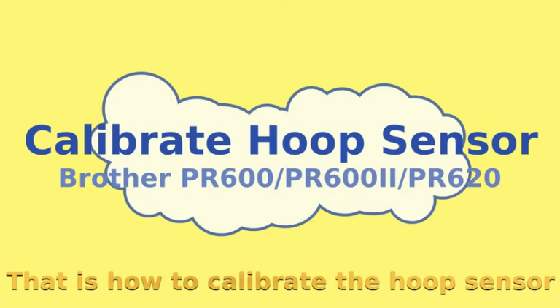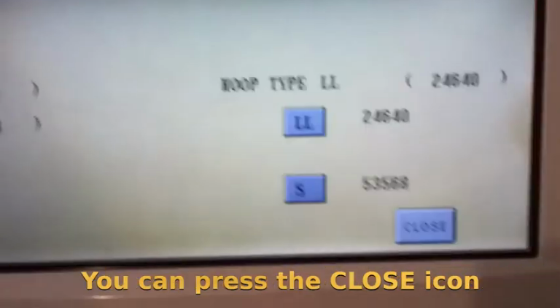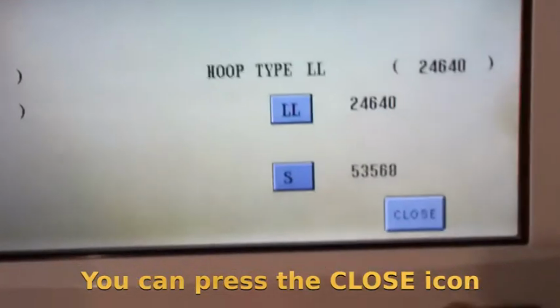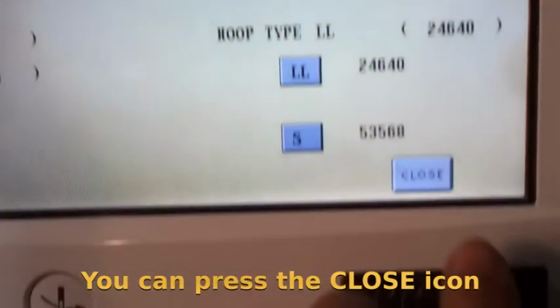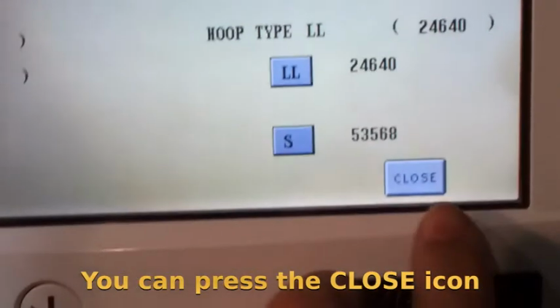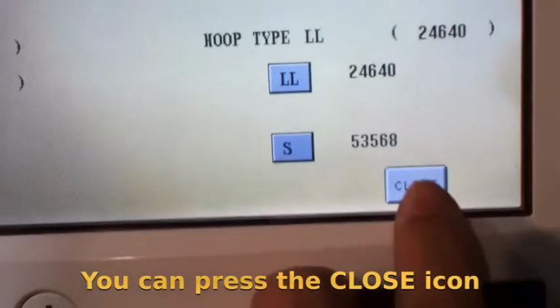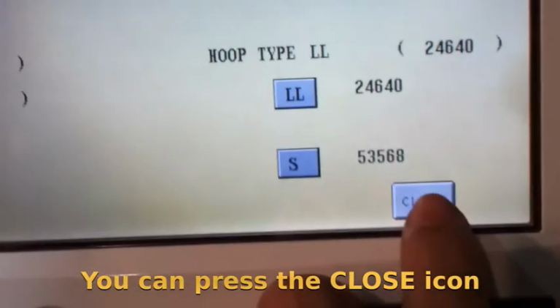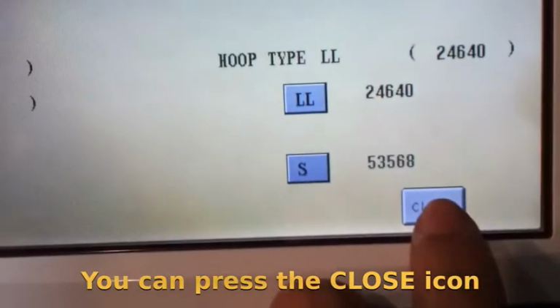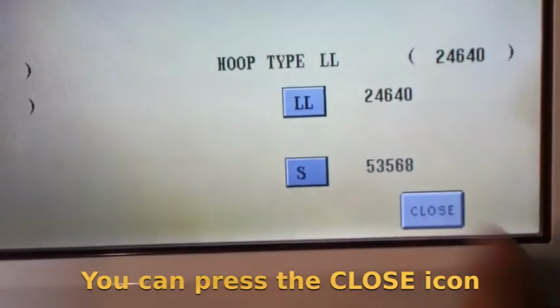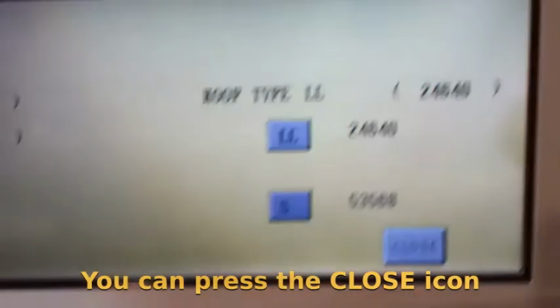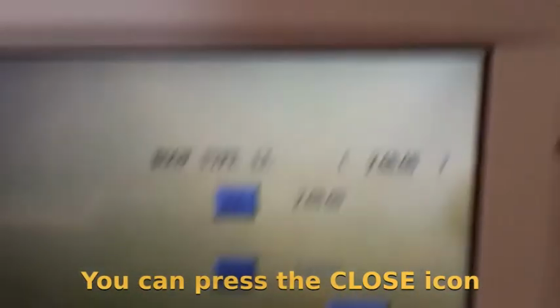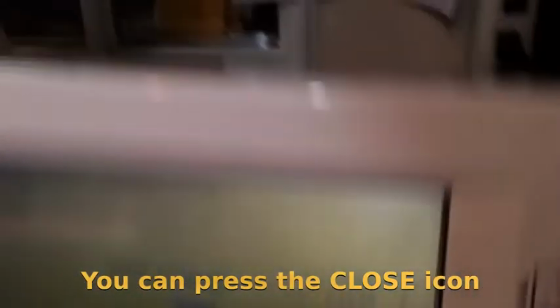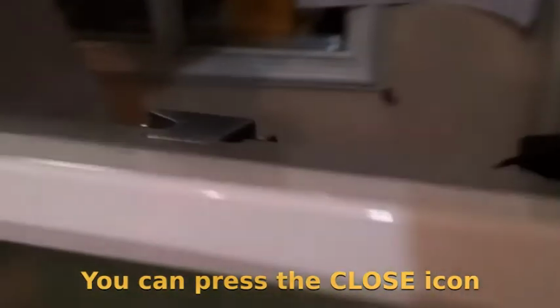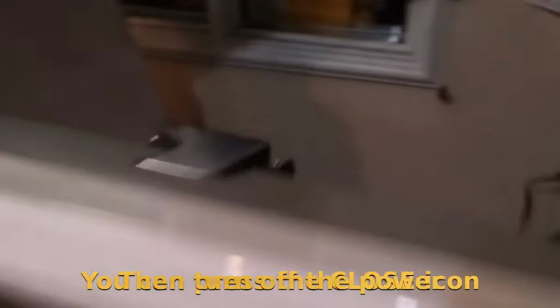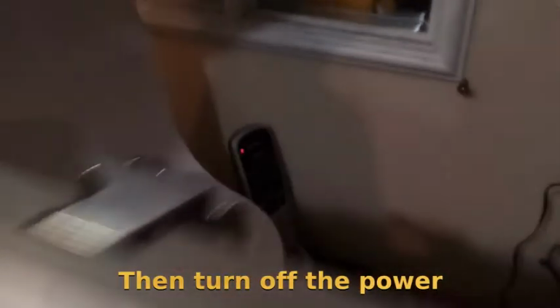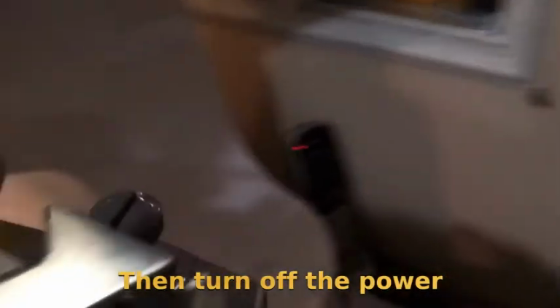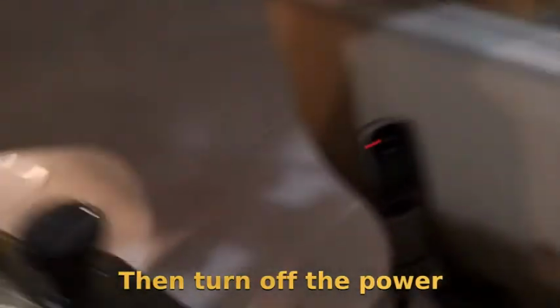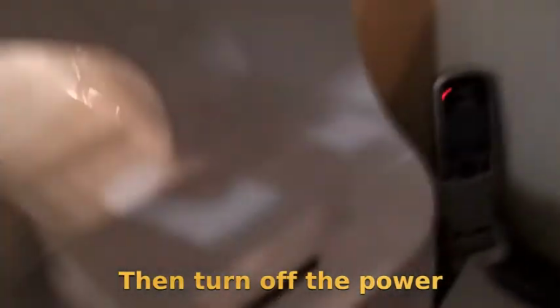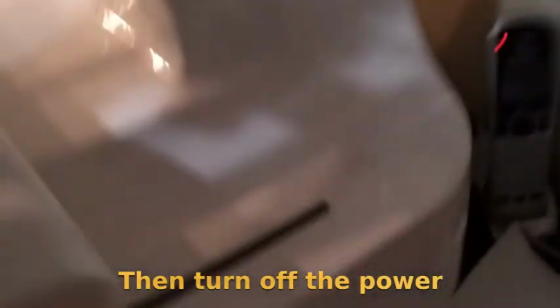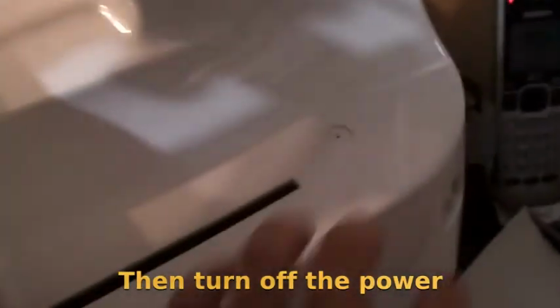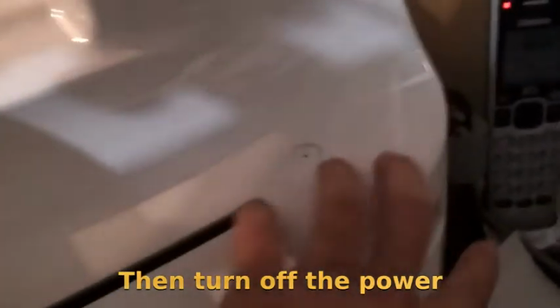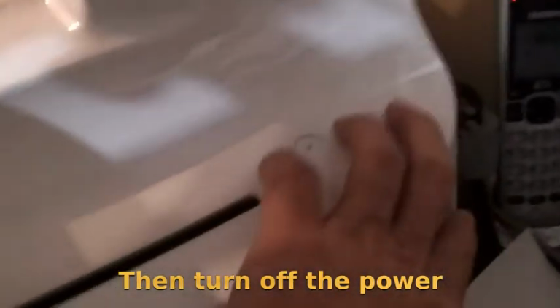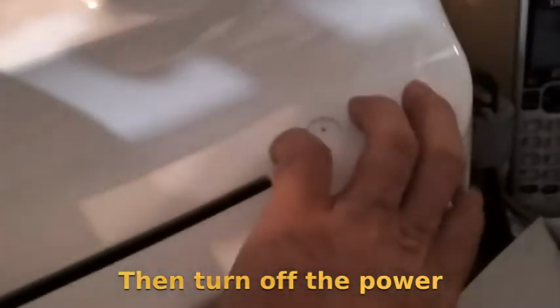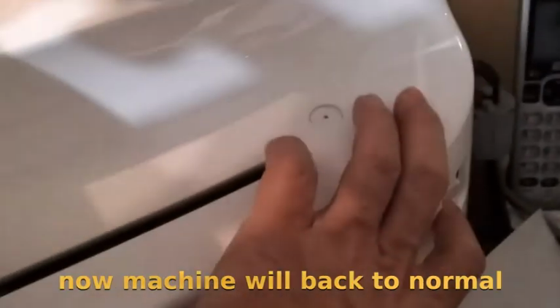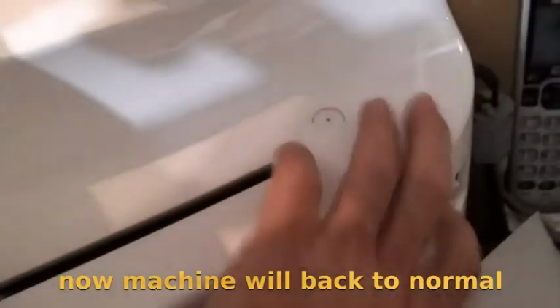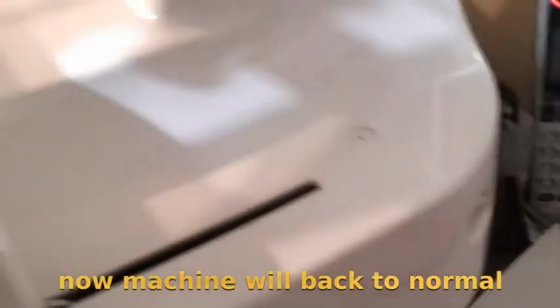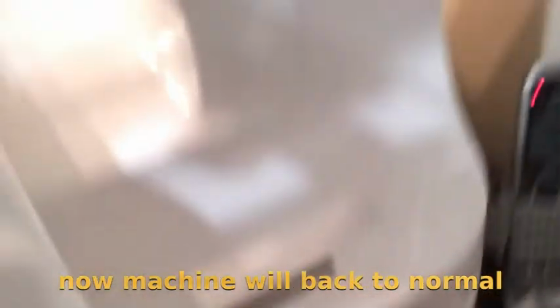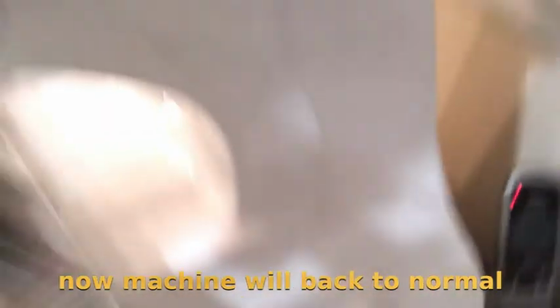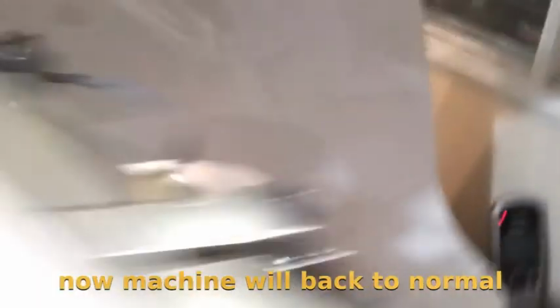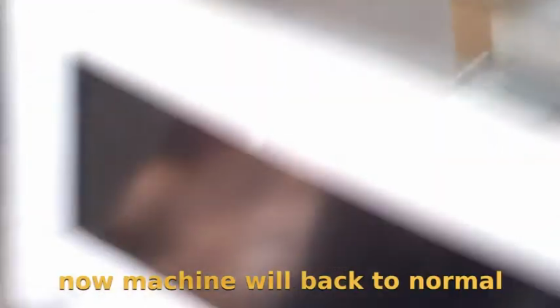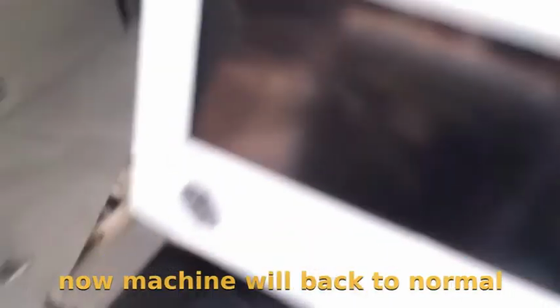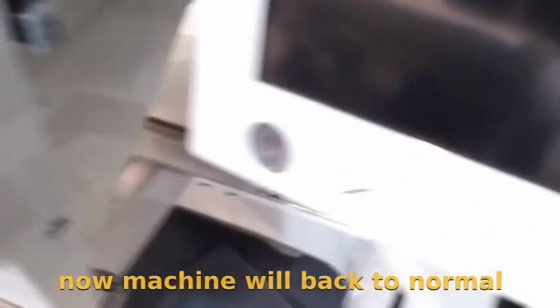You can press the close icon. Then turn off the power and the machine will return to normal.